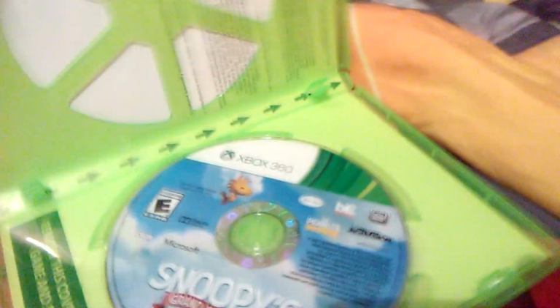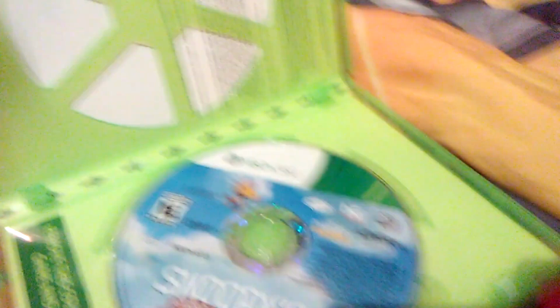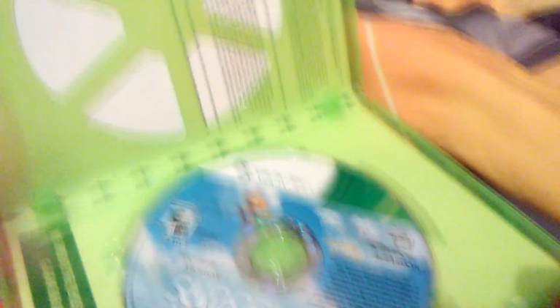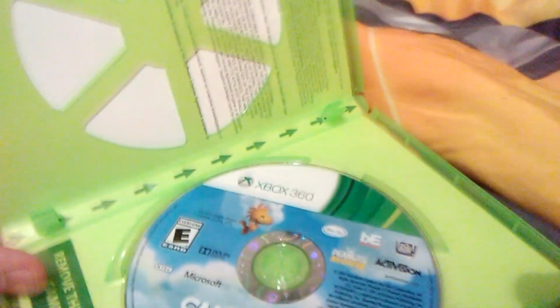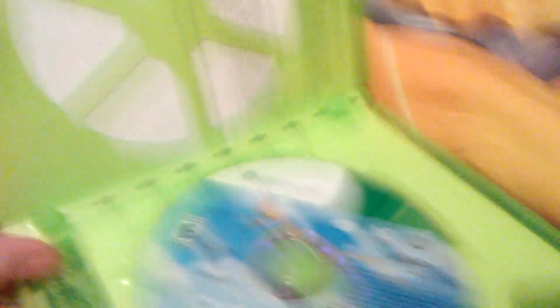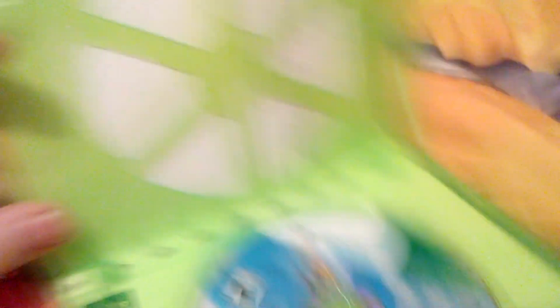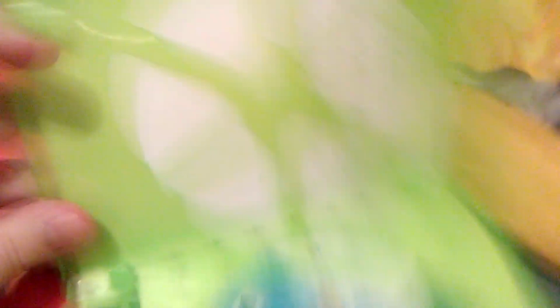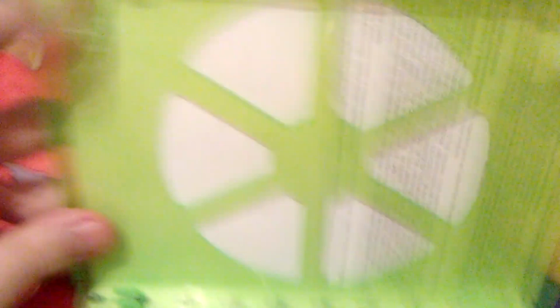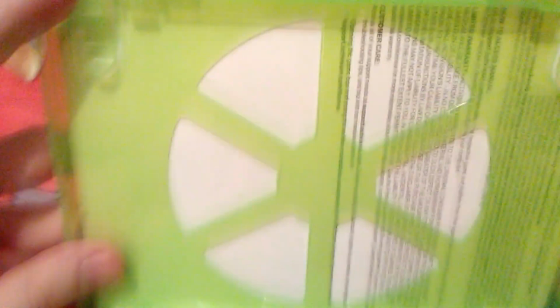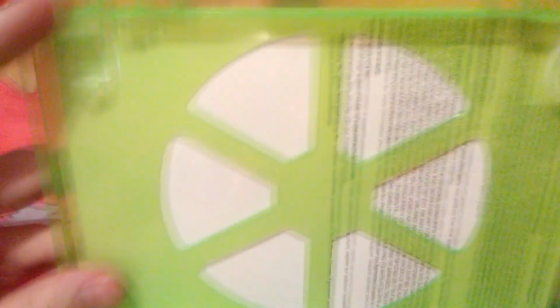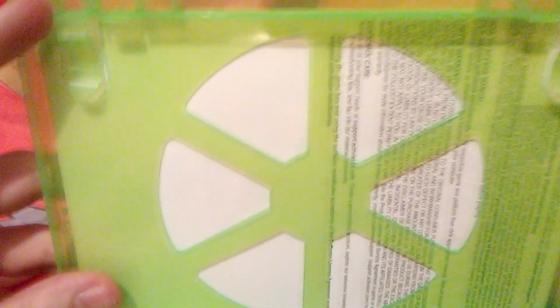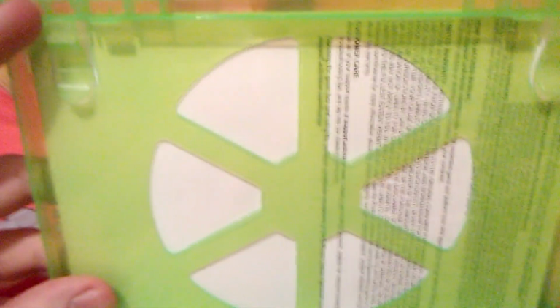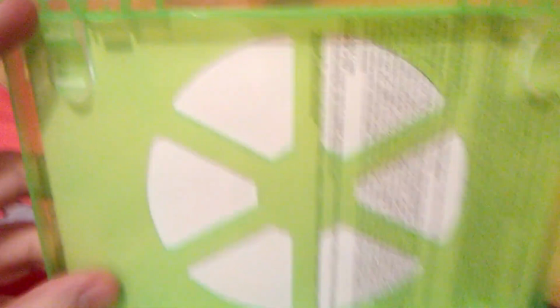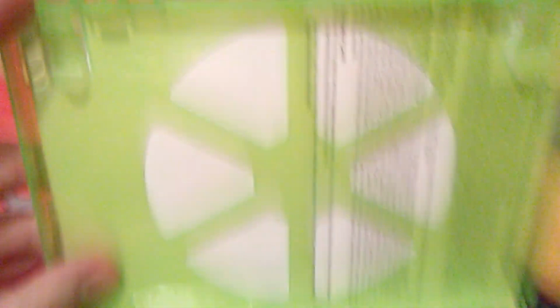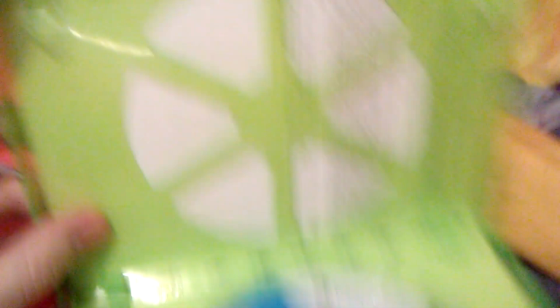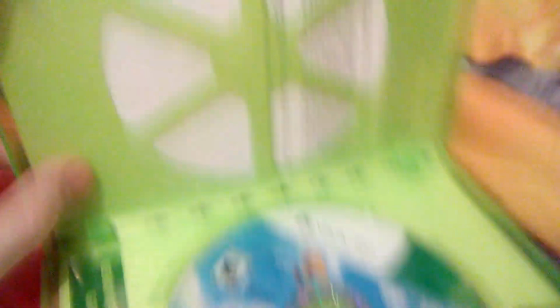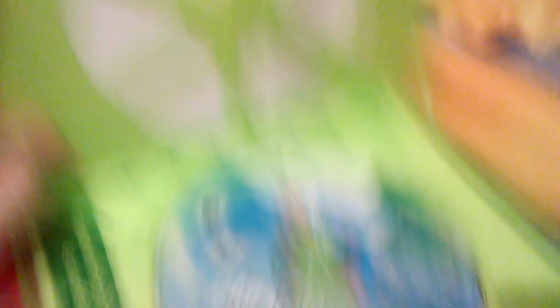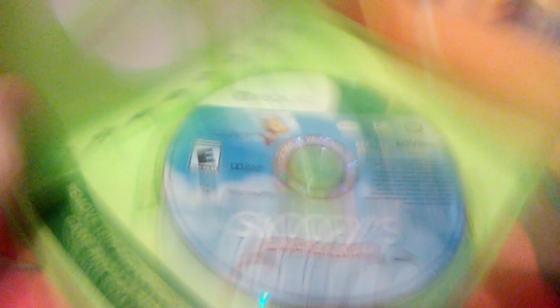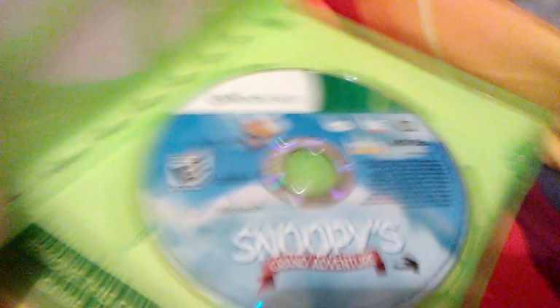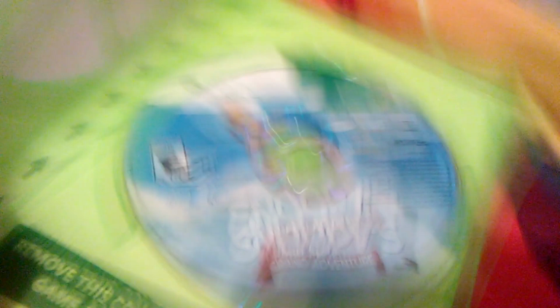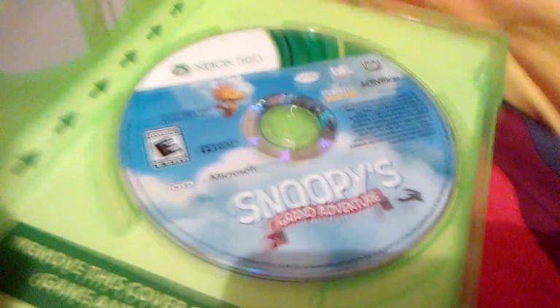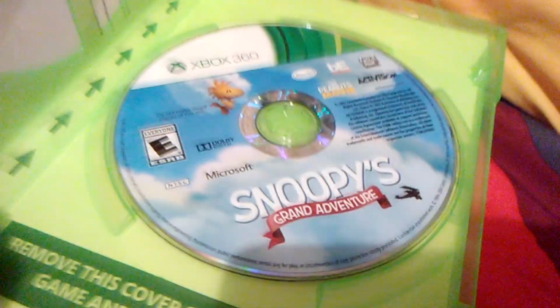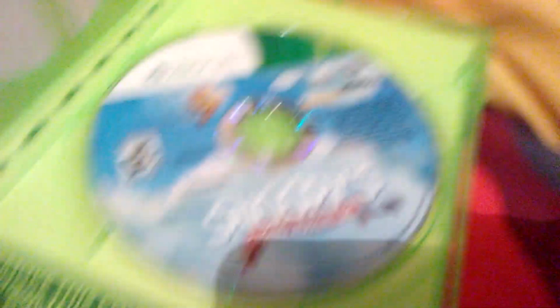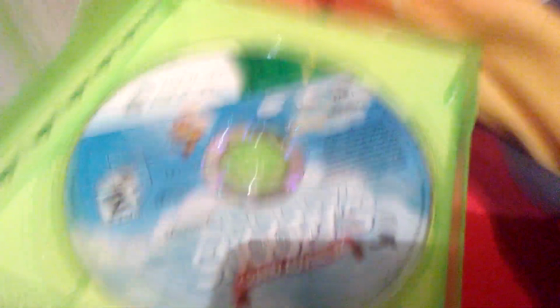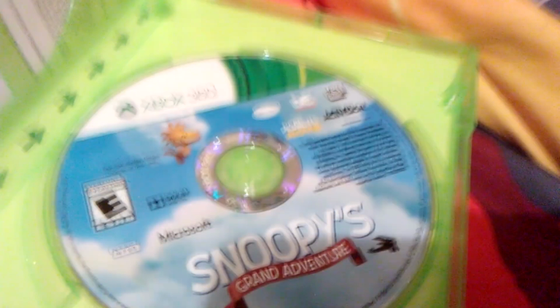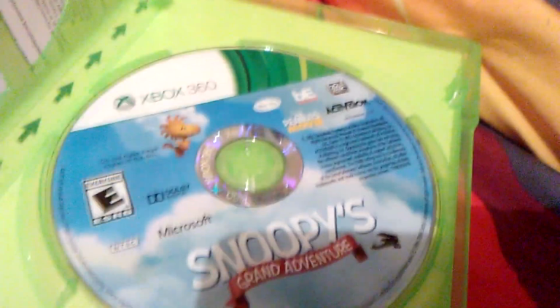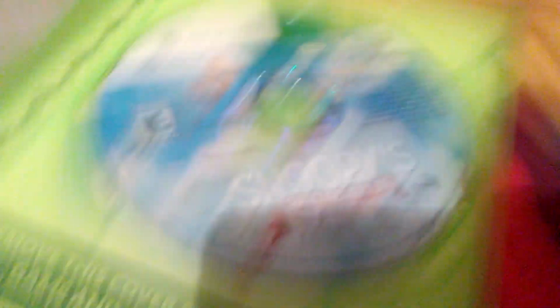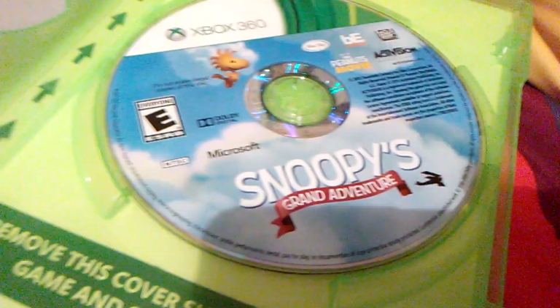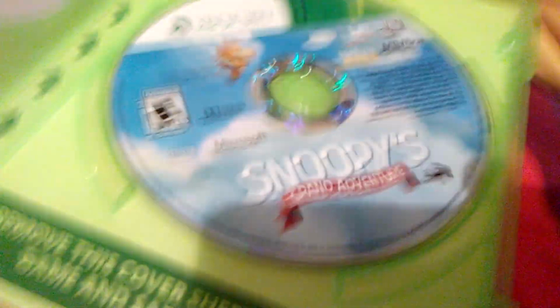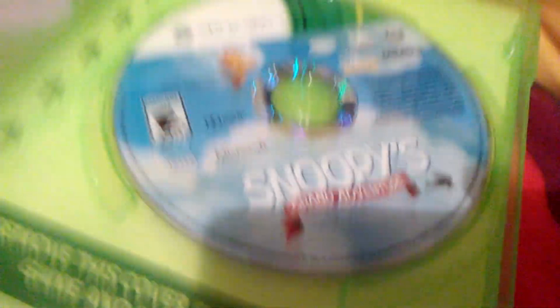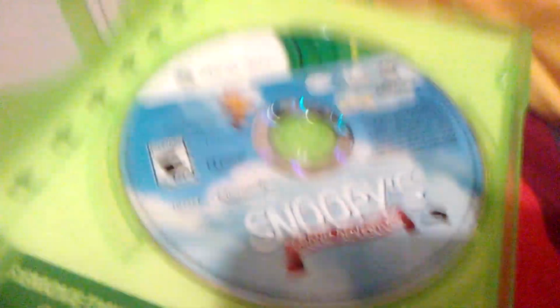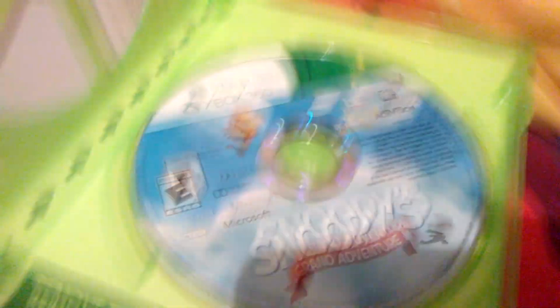Here's the inside: Ecobox case and disc.